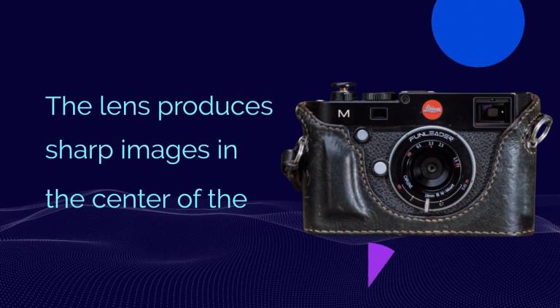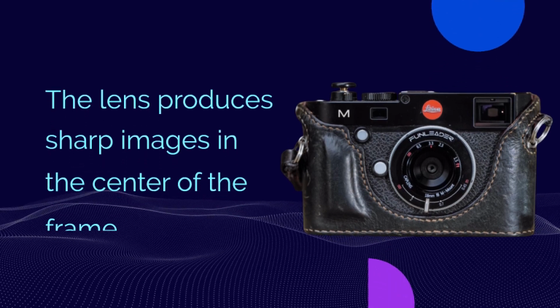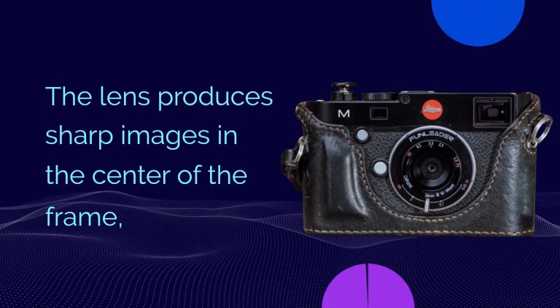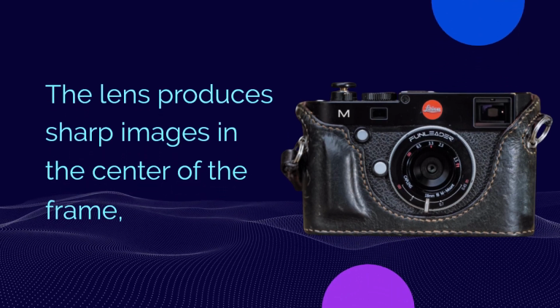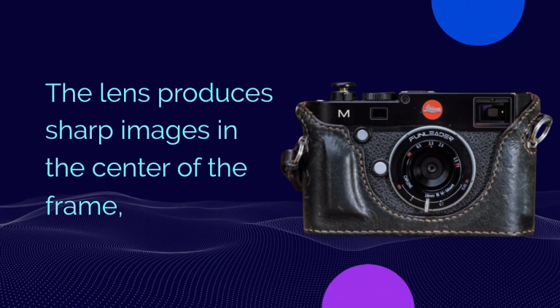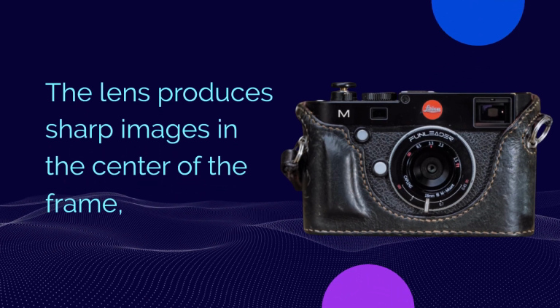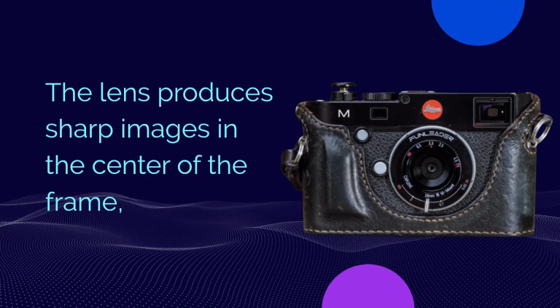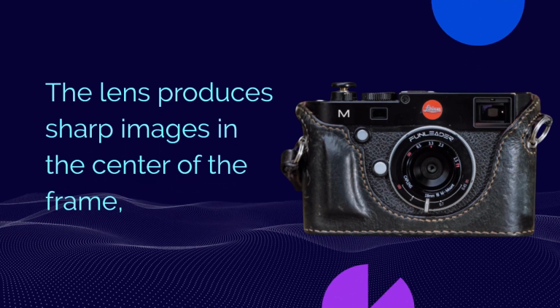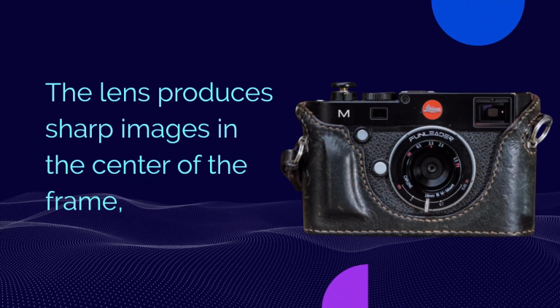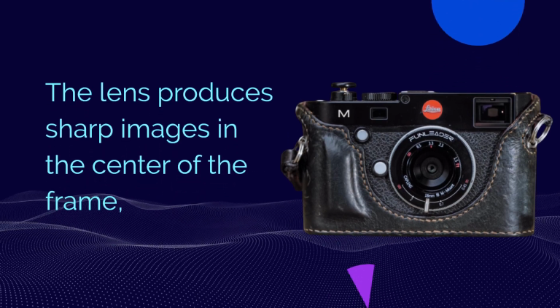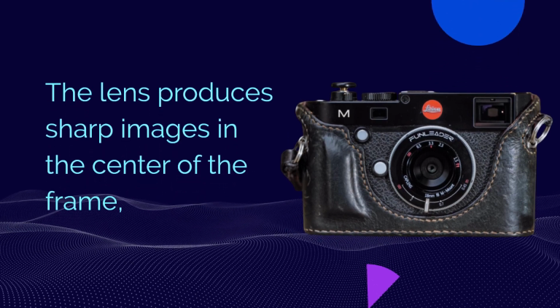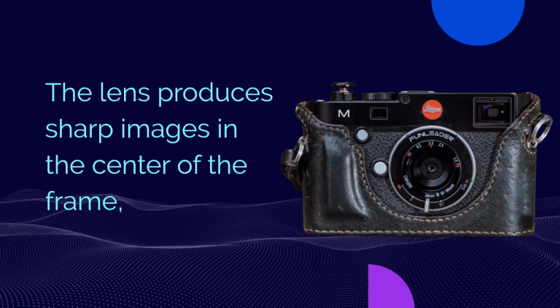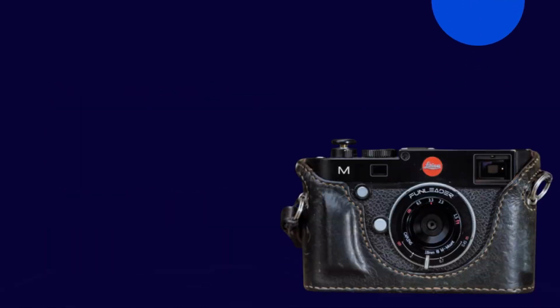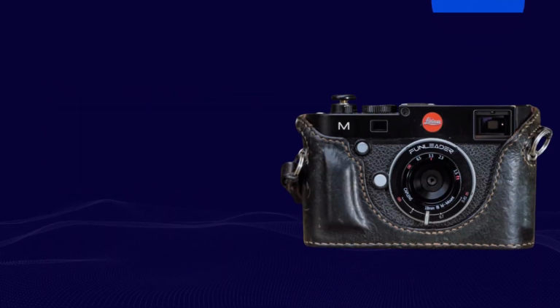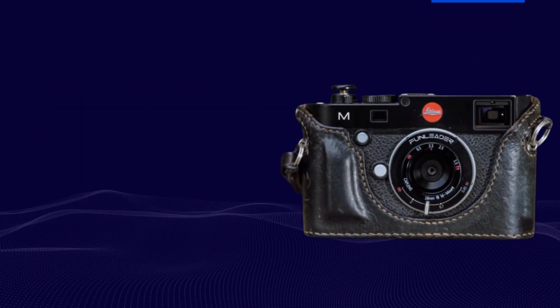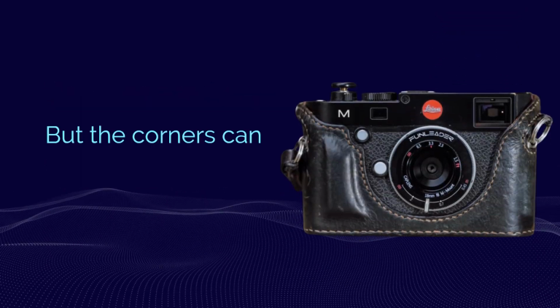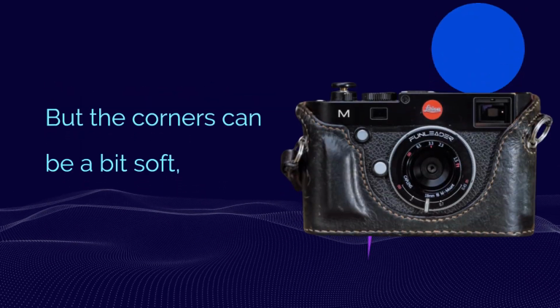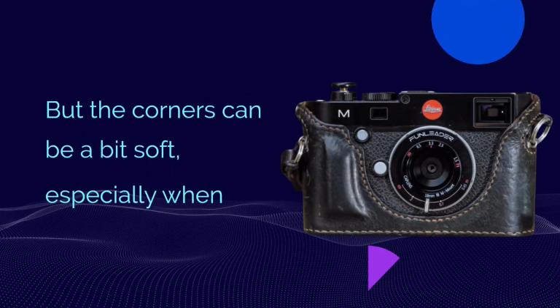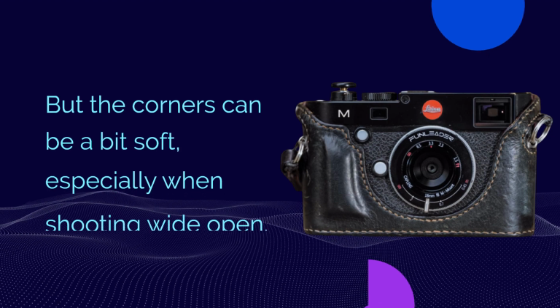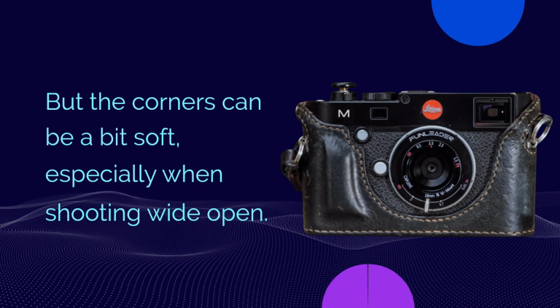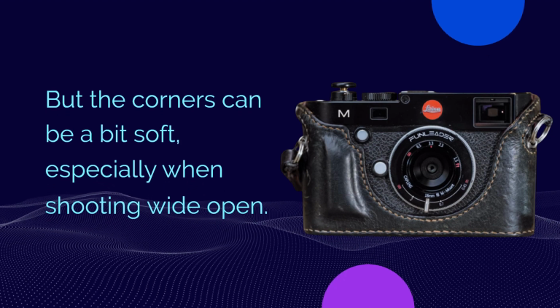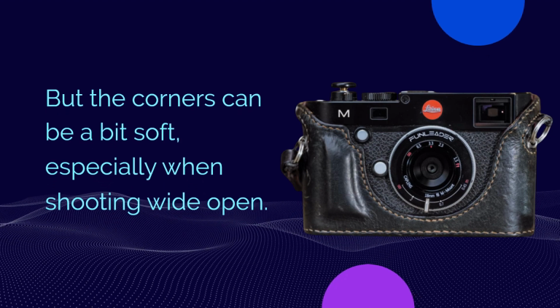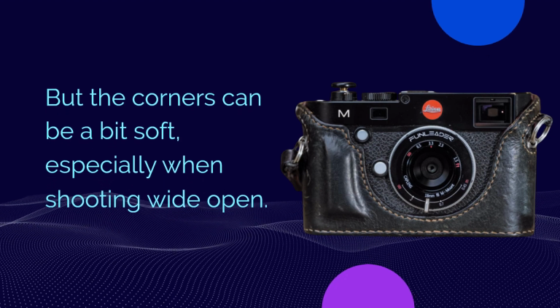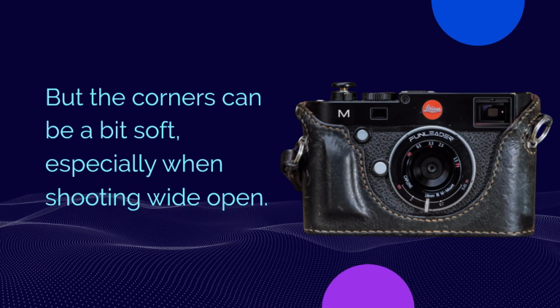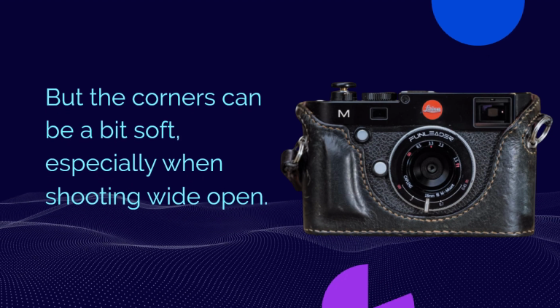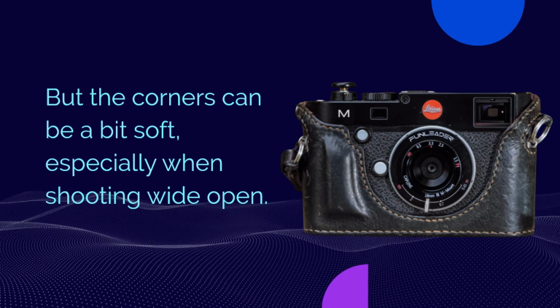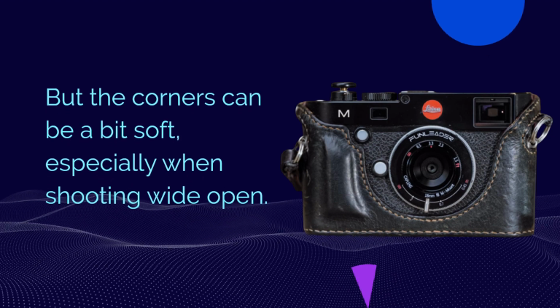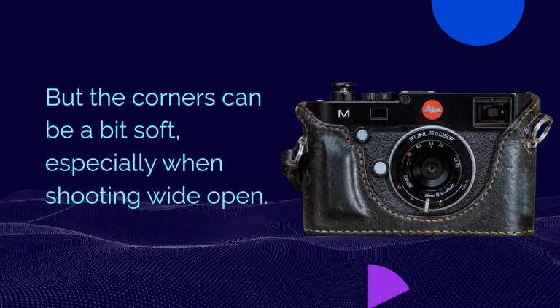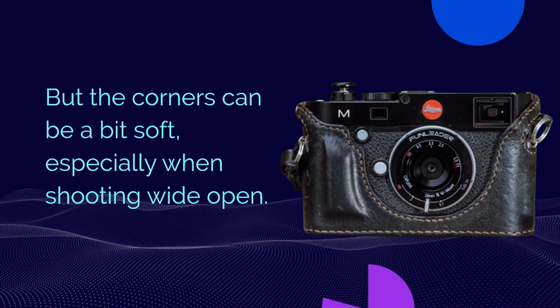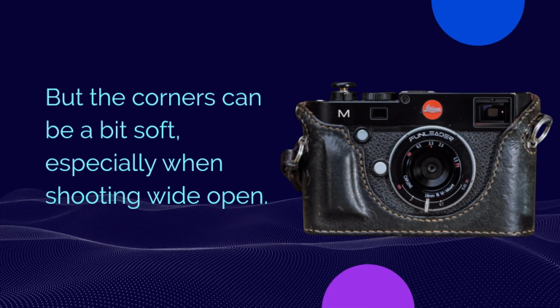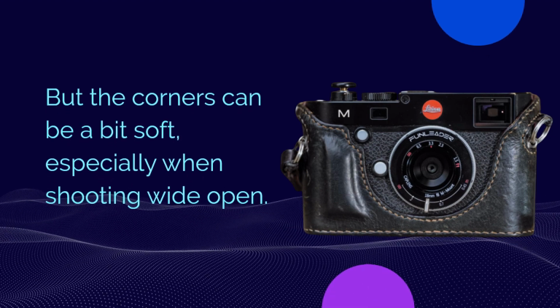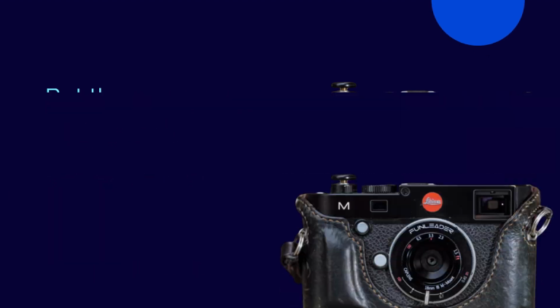The lens produces sharp images in the center of the frame, but the corners can be a bit soft, especially when shooting wide open.